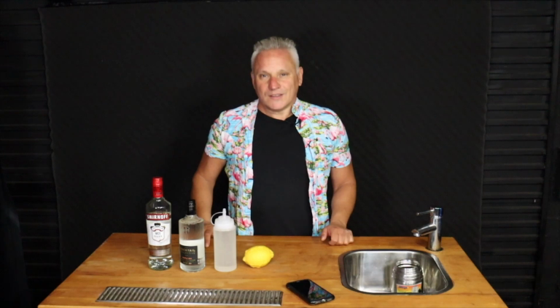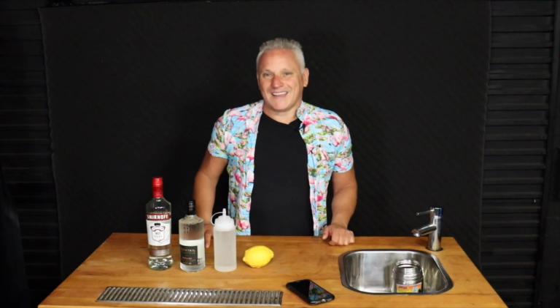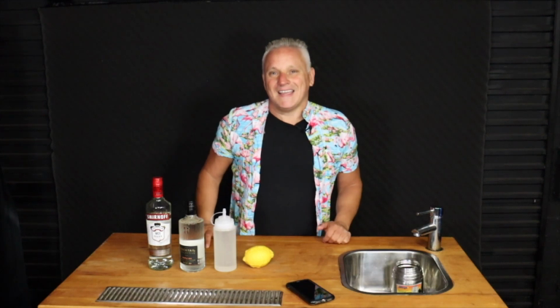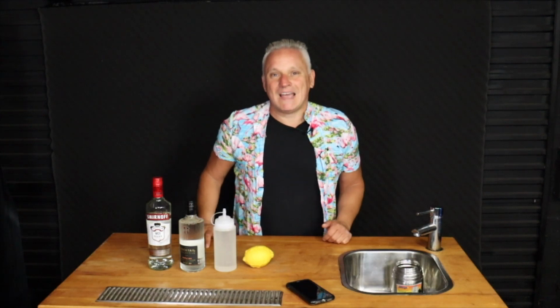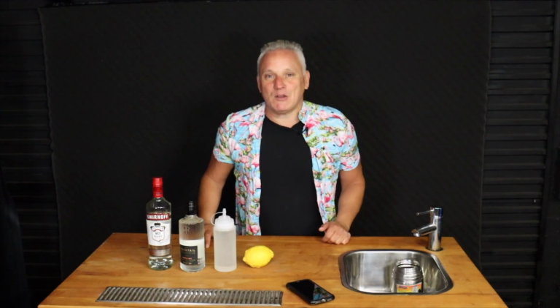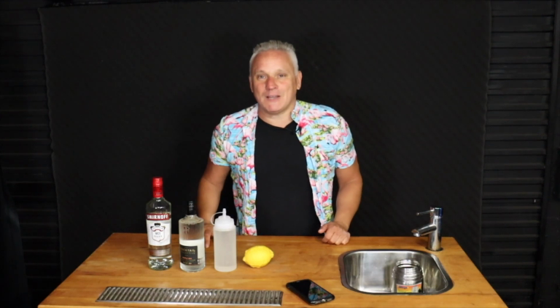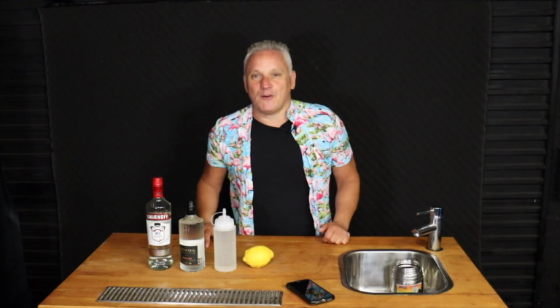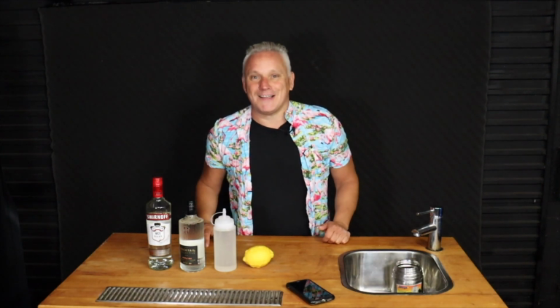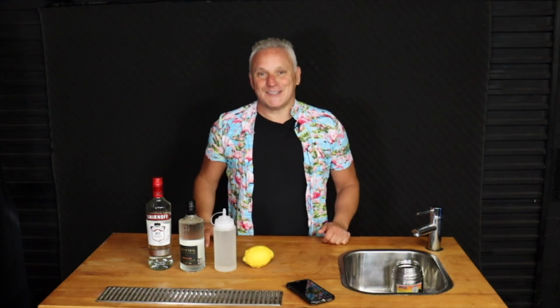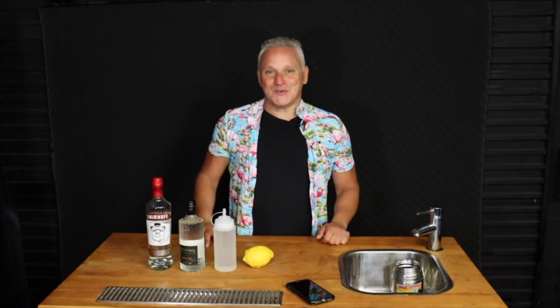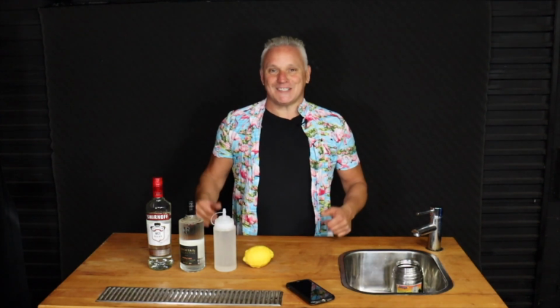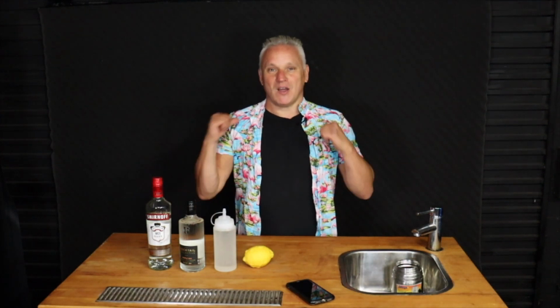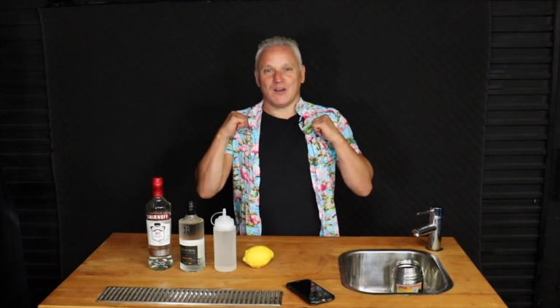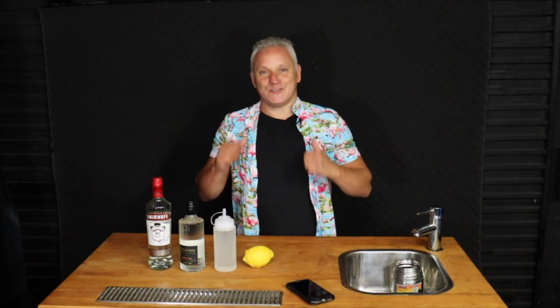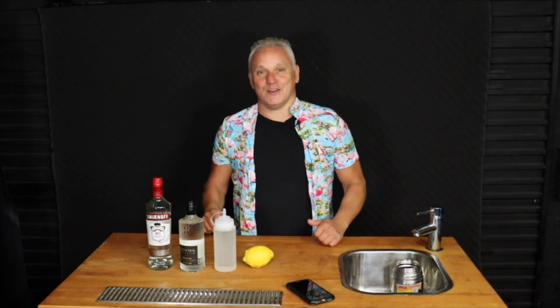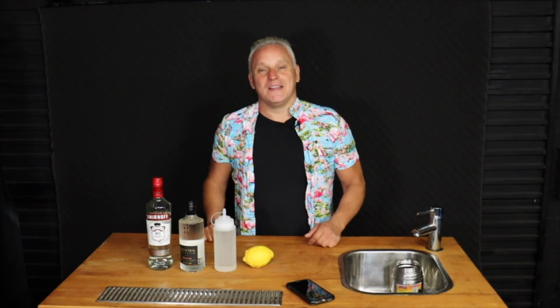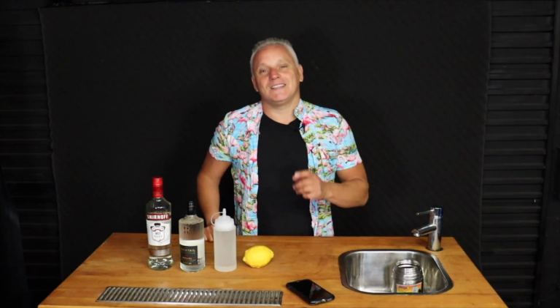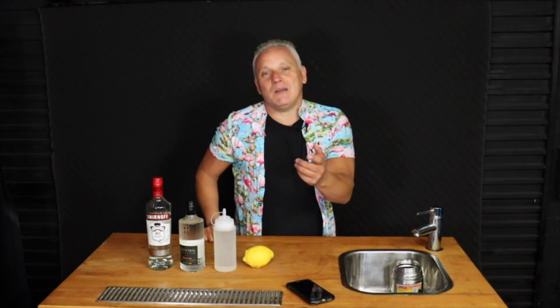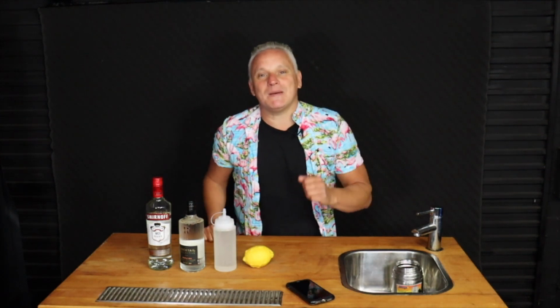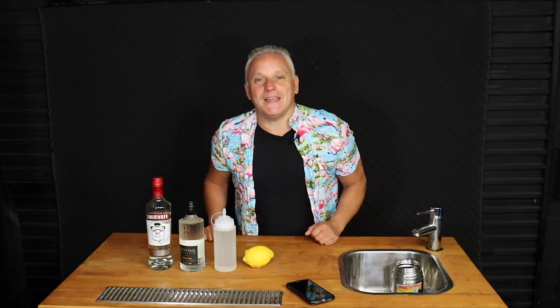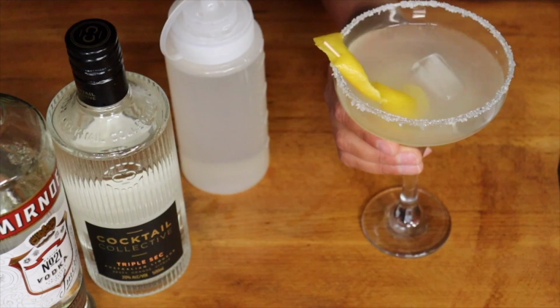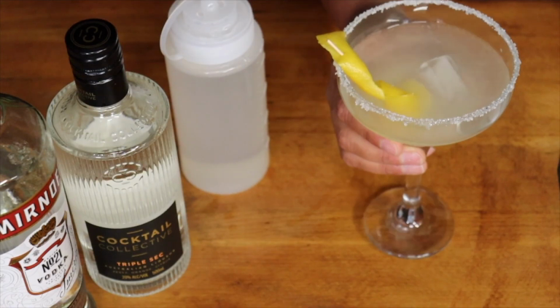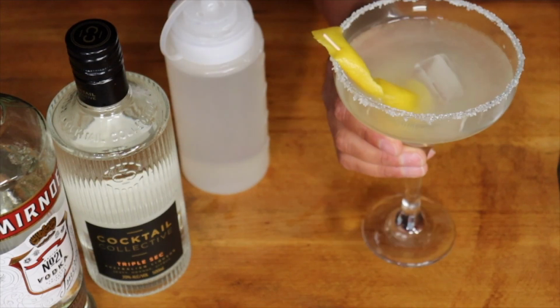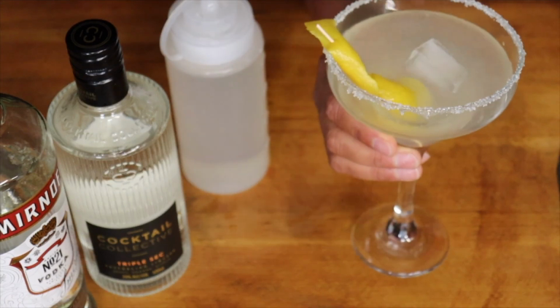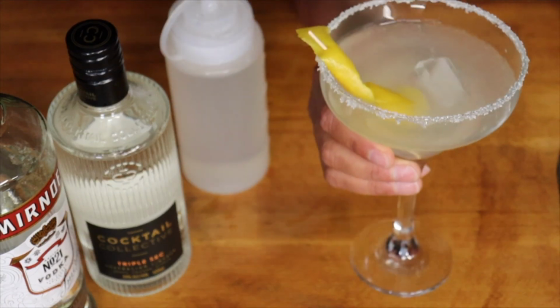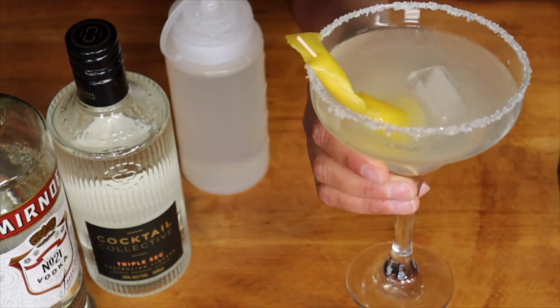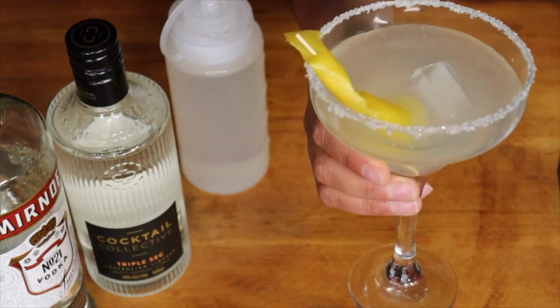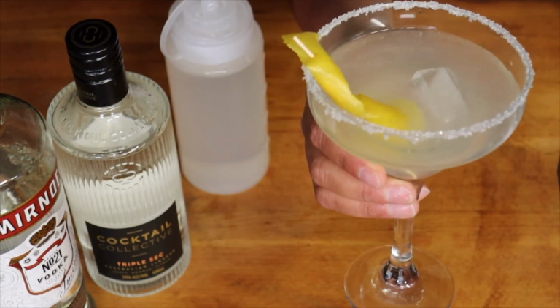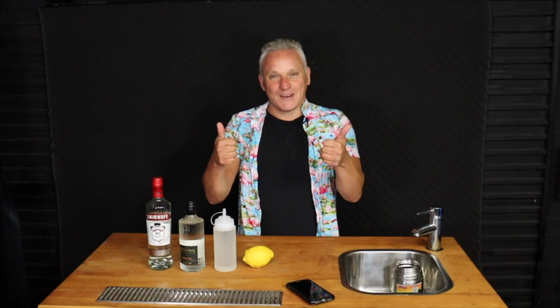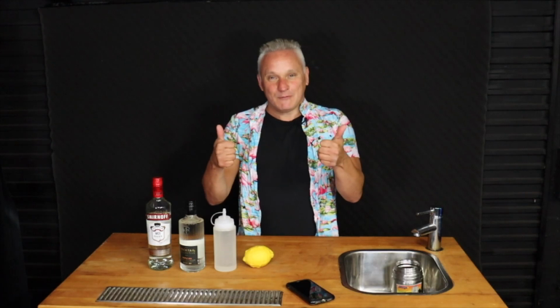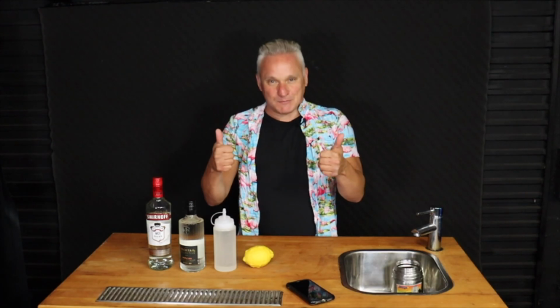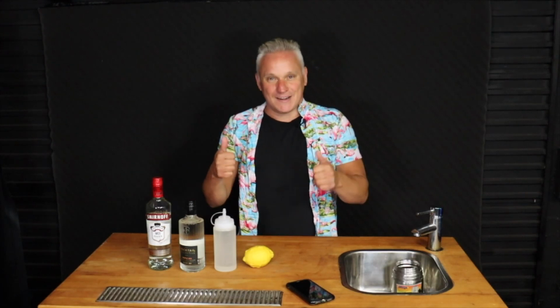G'day and happy Cocktail Fridays! As always I'm your host Troy. Today we are making a lemon drop to get us ready for spring.